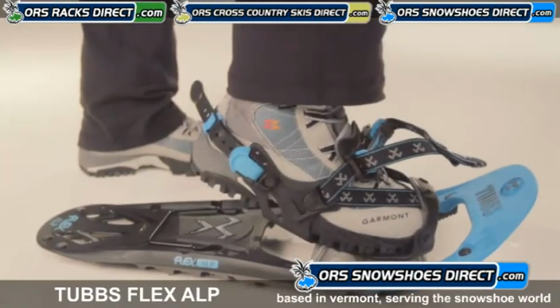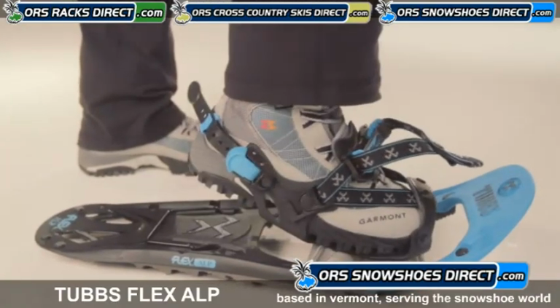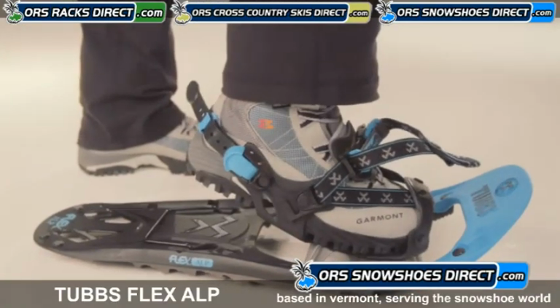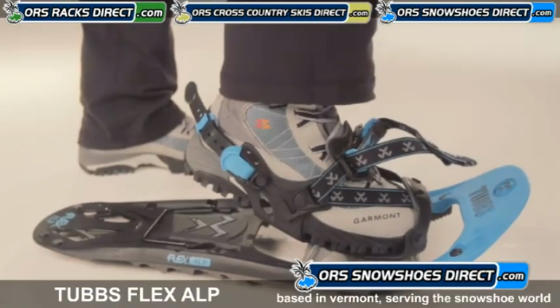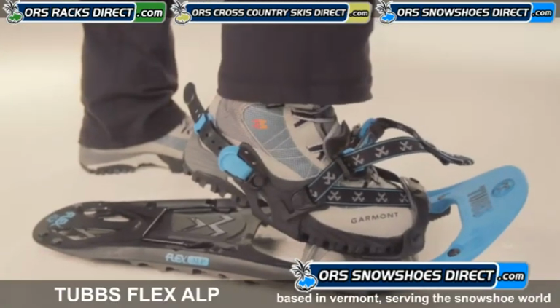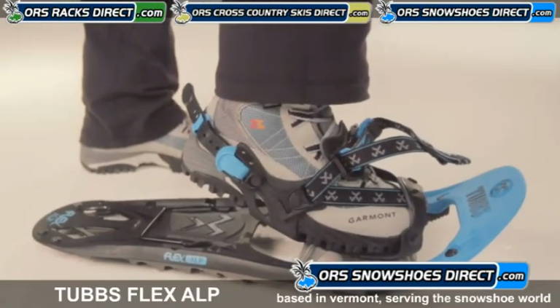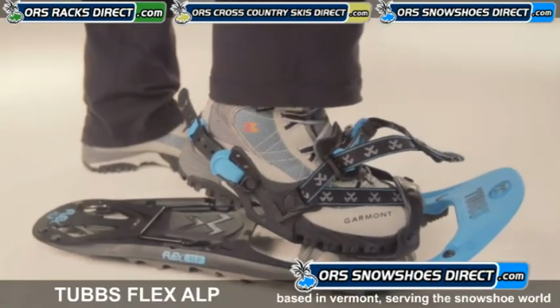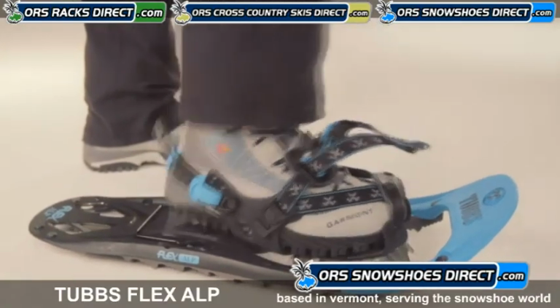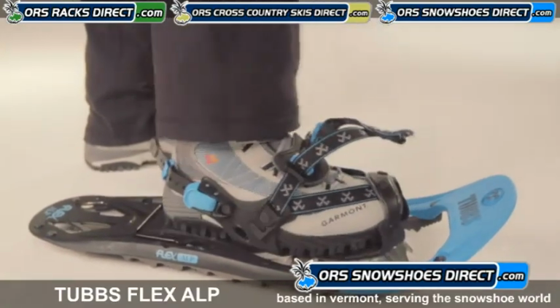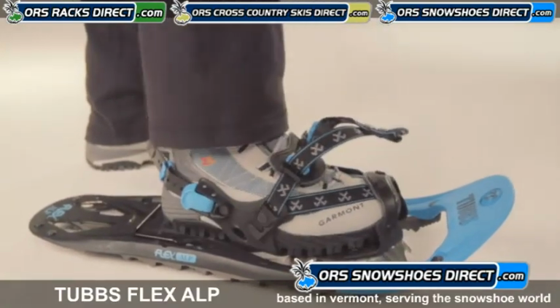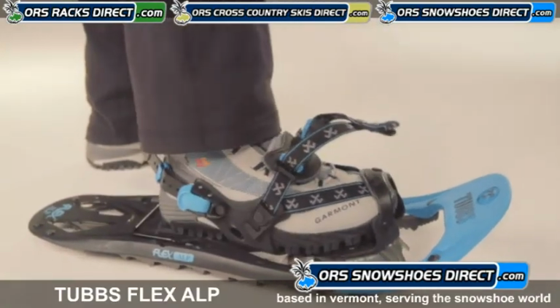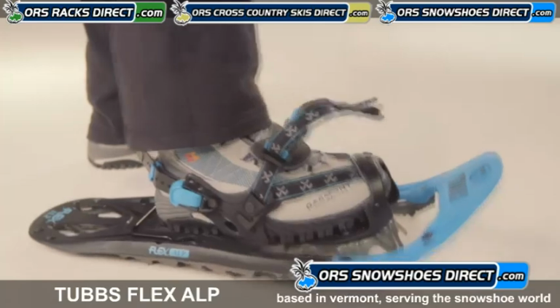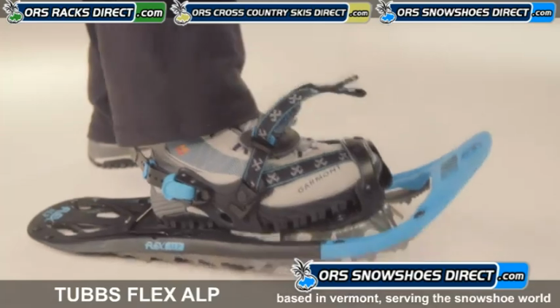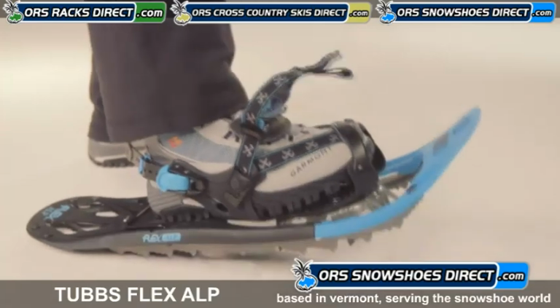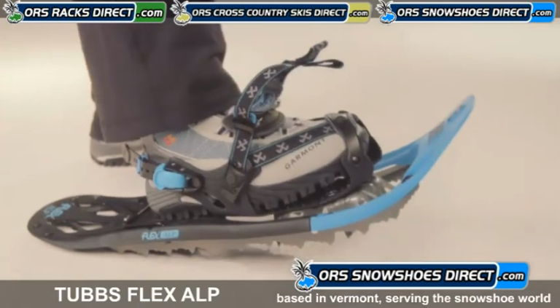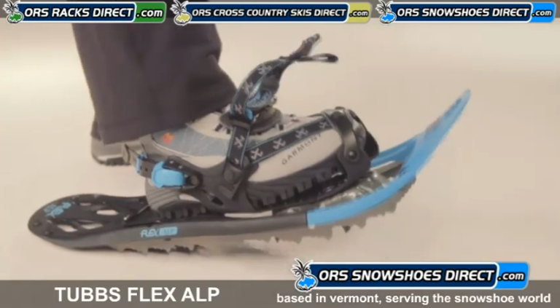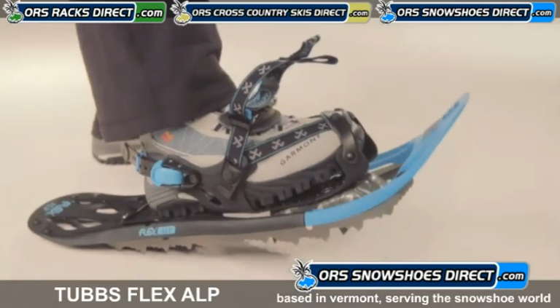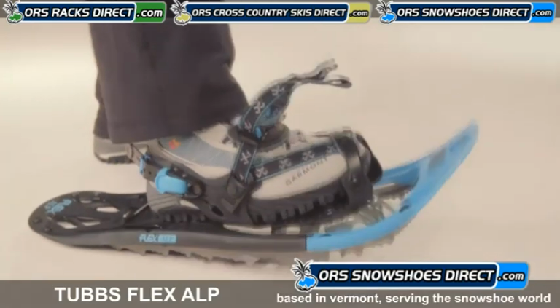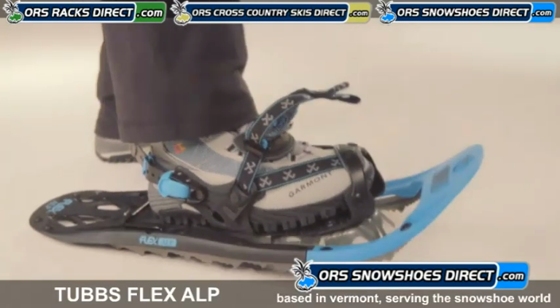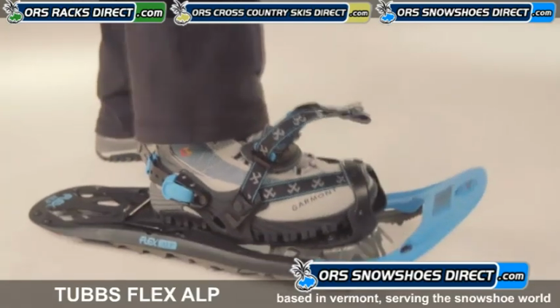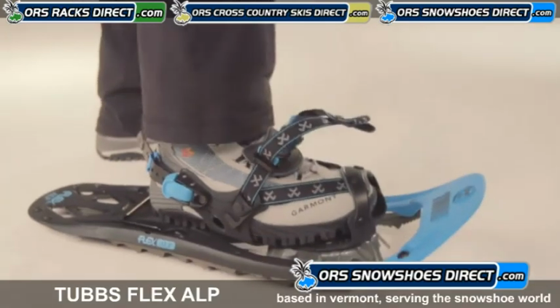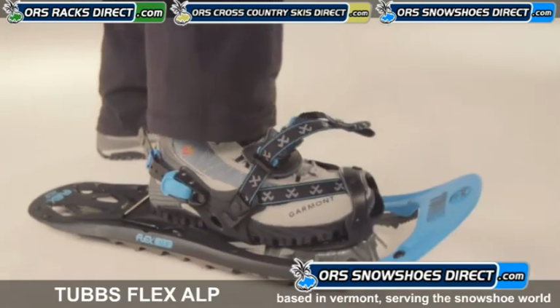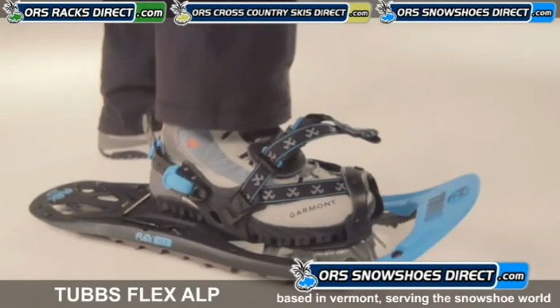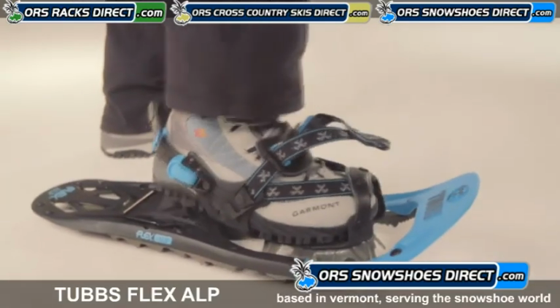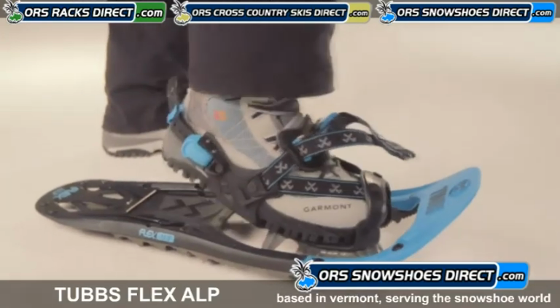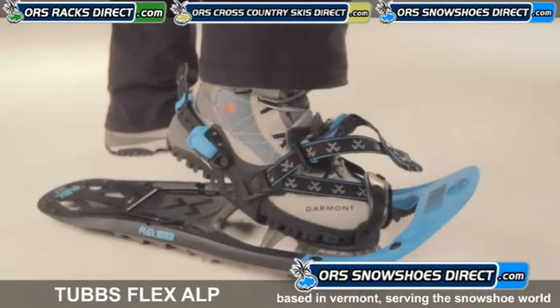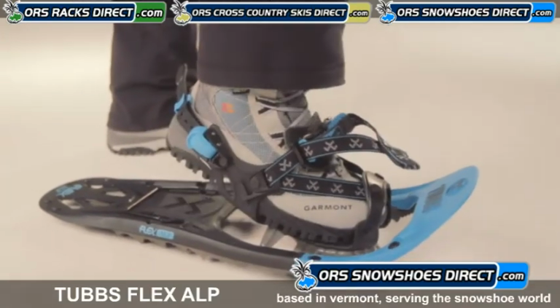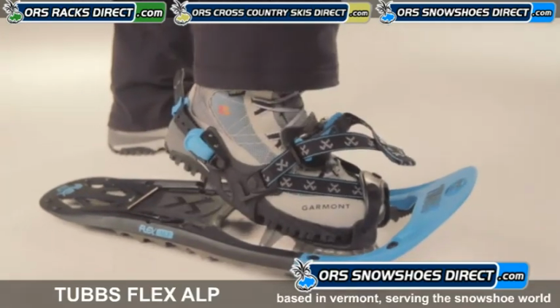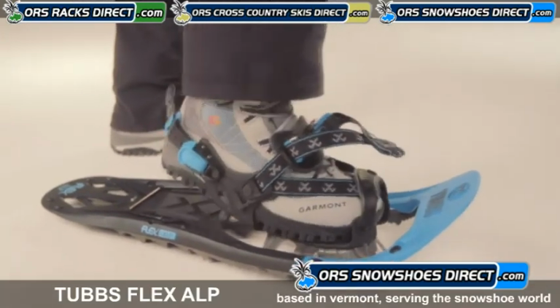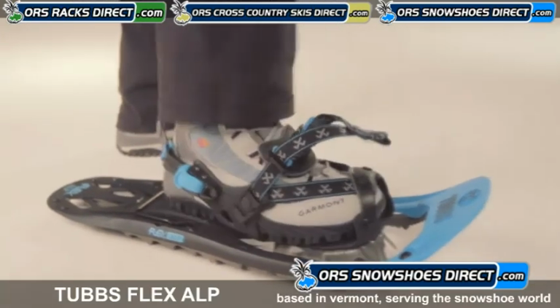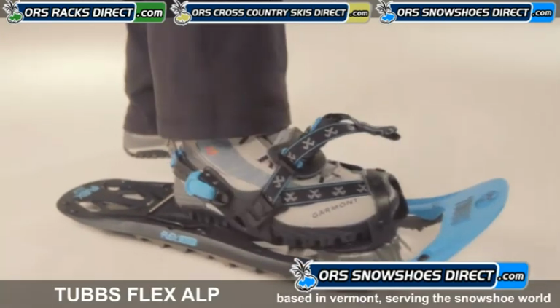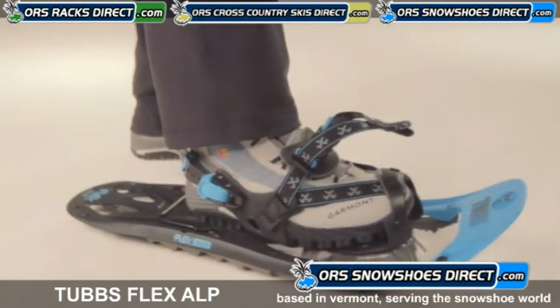The Flex Tail works by allowing your foot to roll naturally from heel to toe, in turn reducing stress on your ankles, knees, and hips.